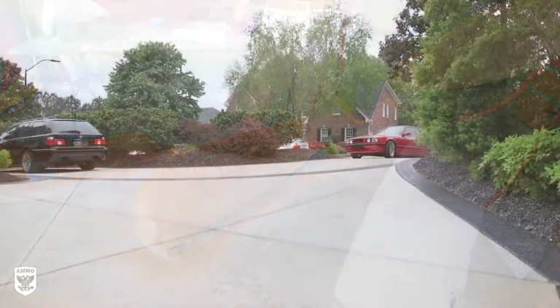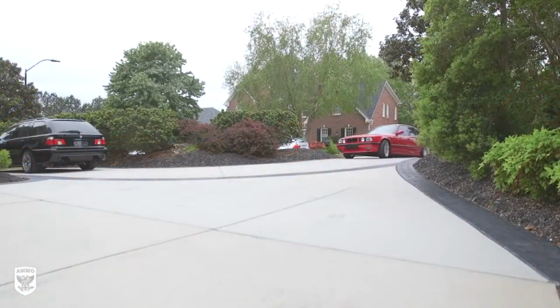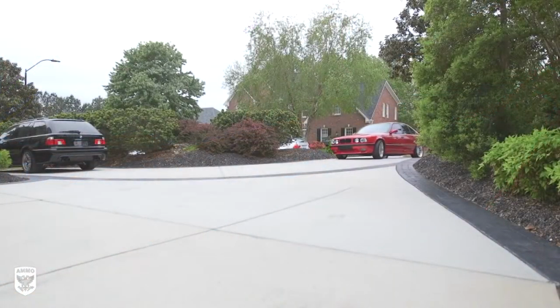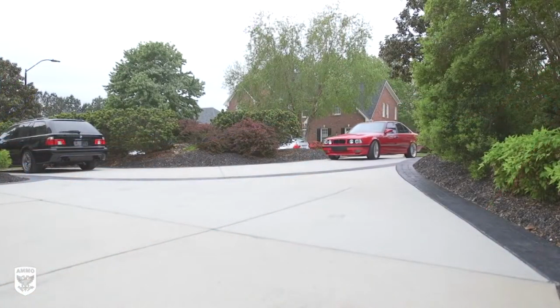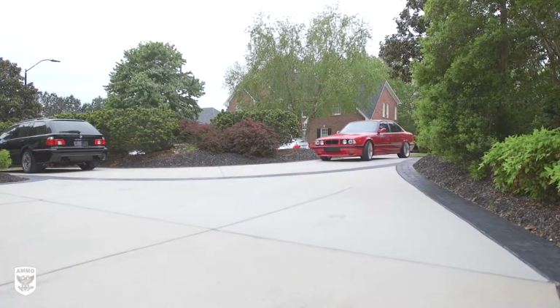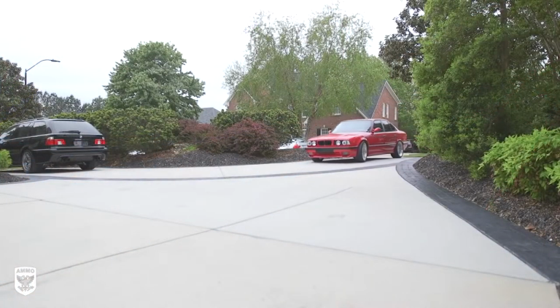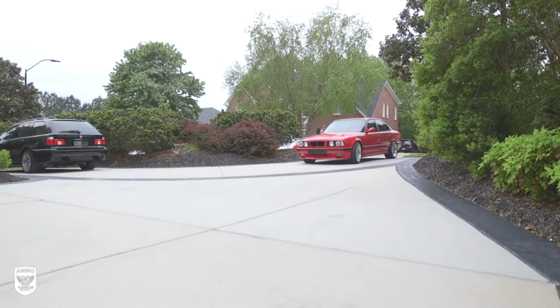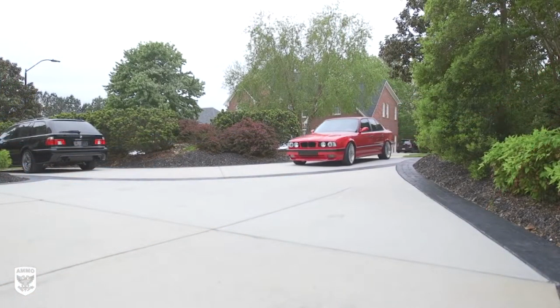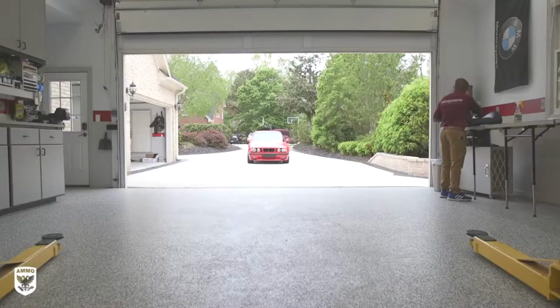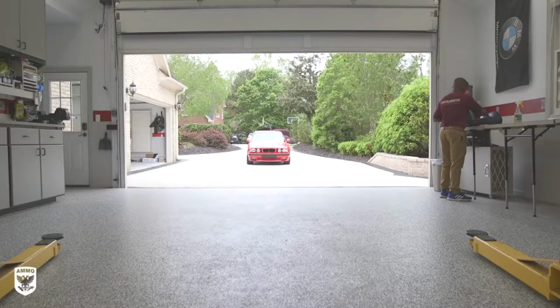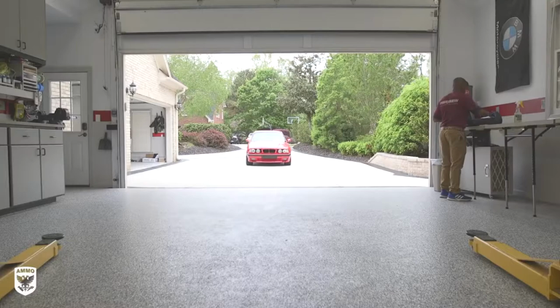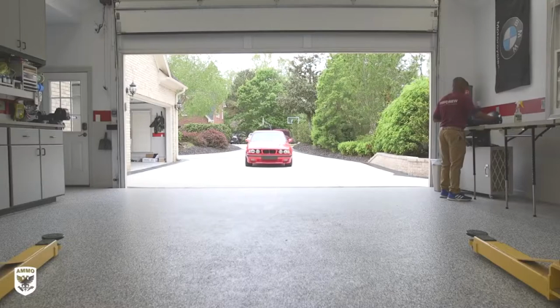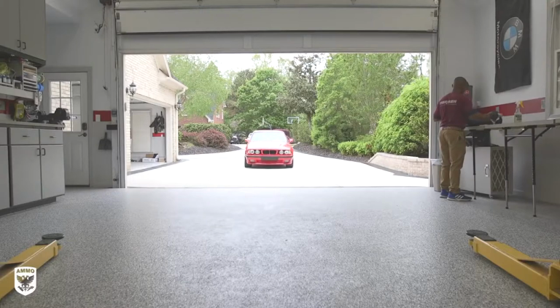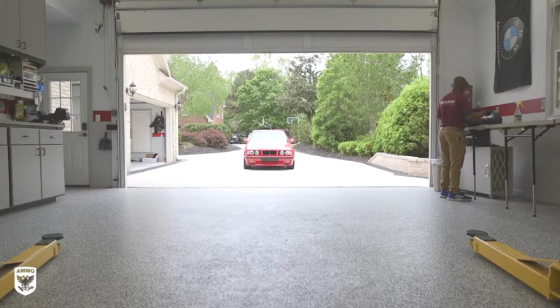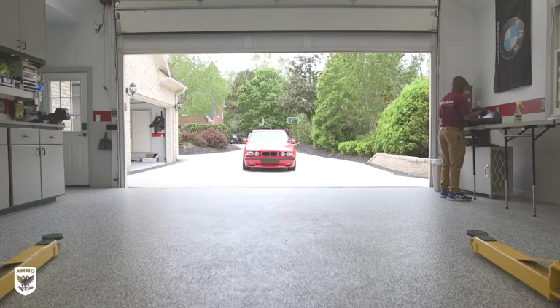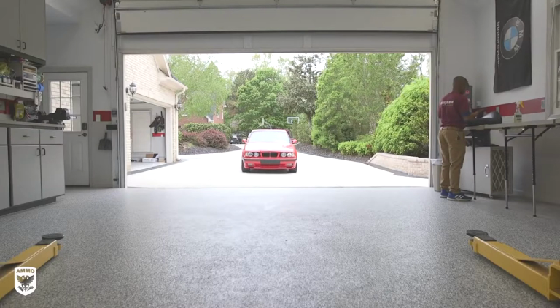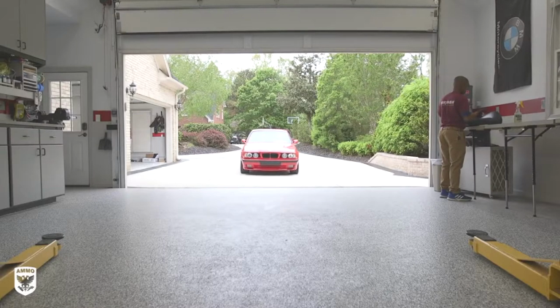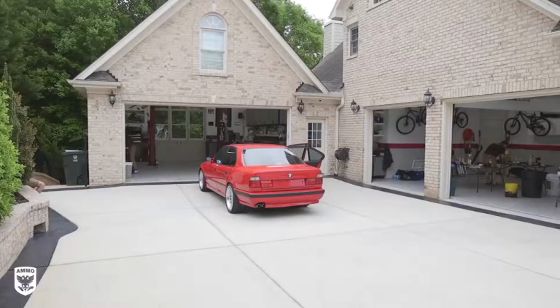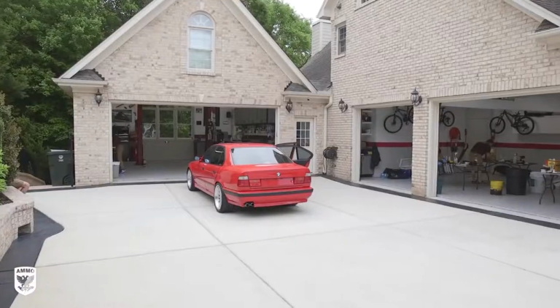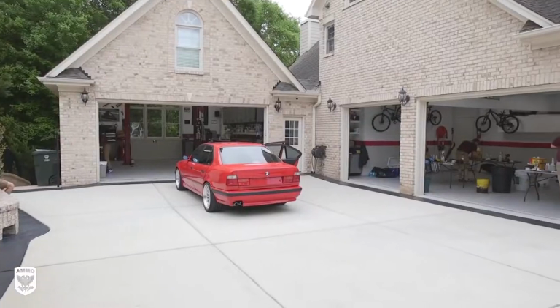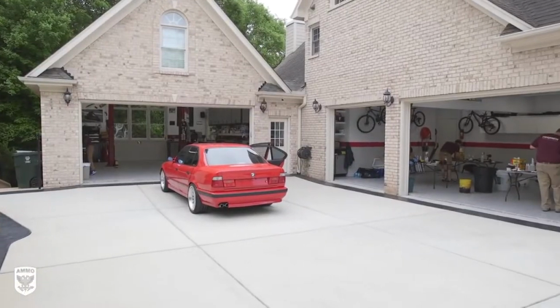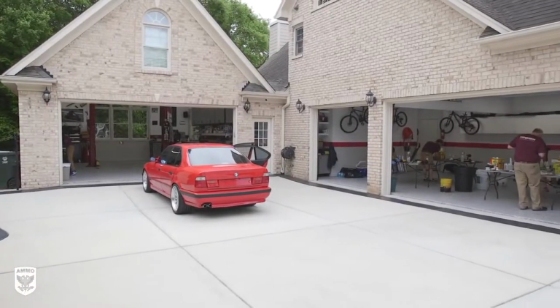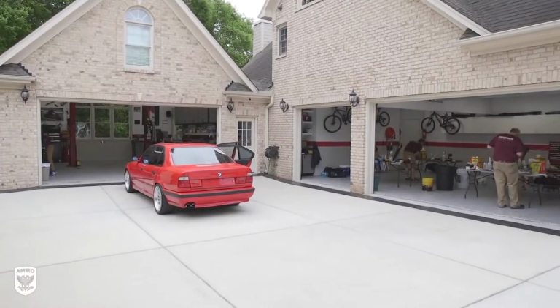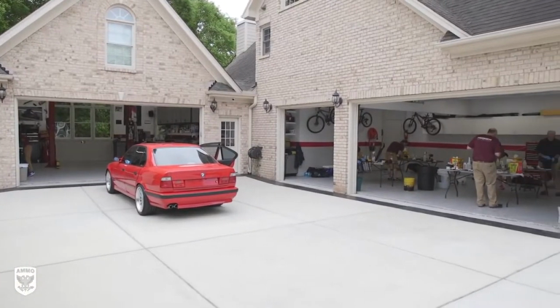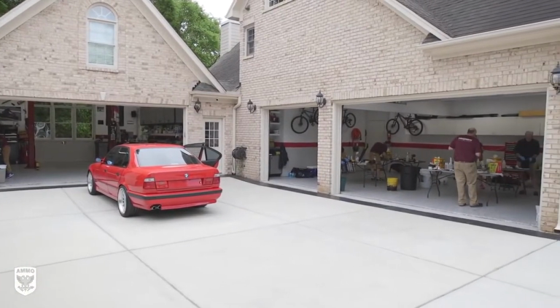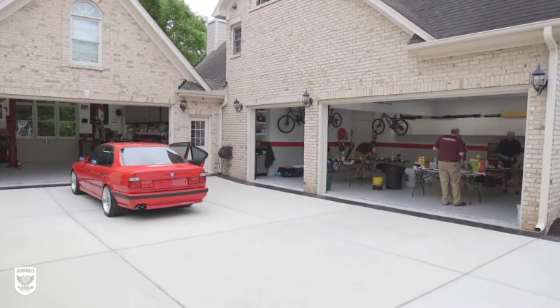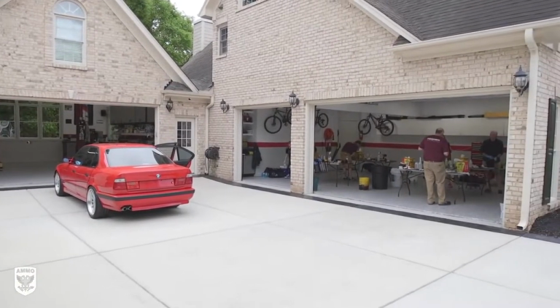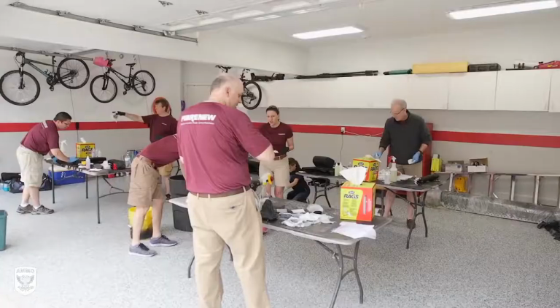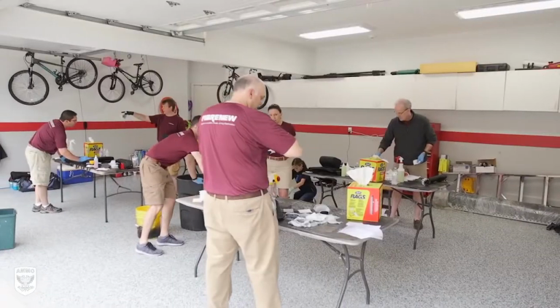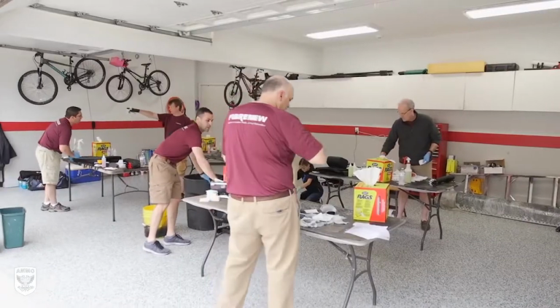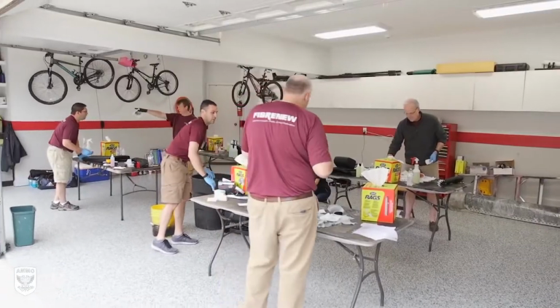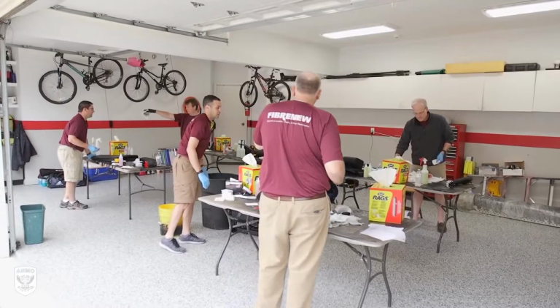I'm in Raleigh, North Carolina at the shop of Brian Marks from Fibernew to watch the step-by-step process to transform the interior color of any car.